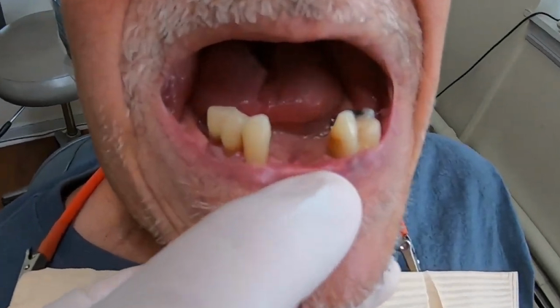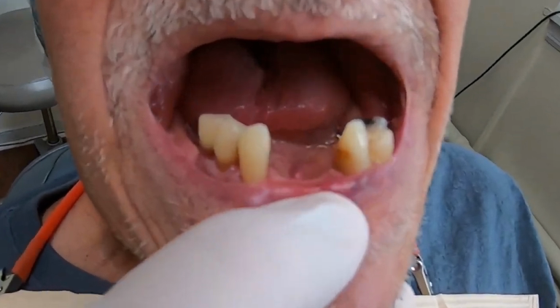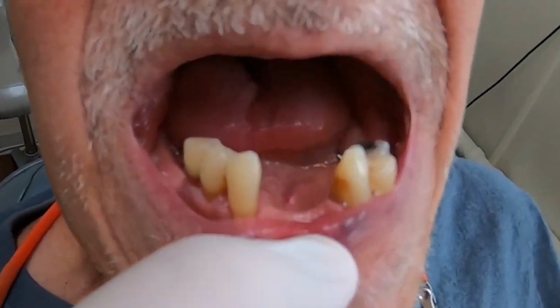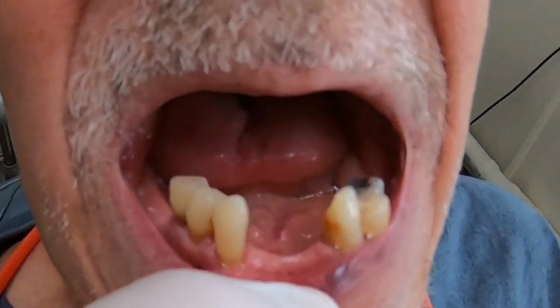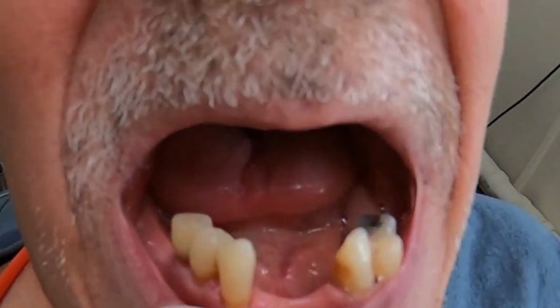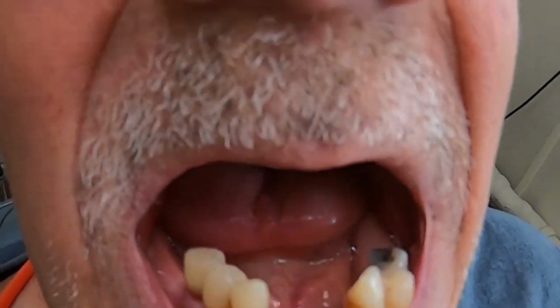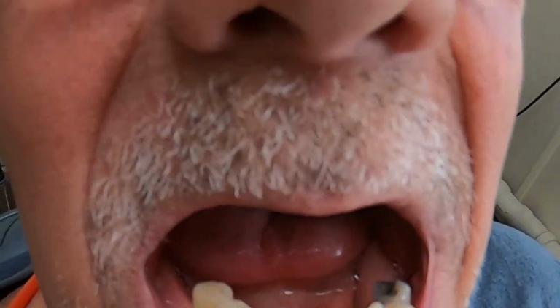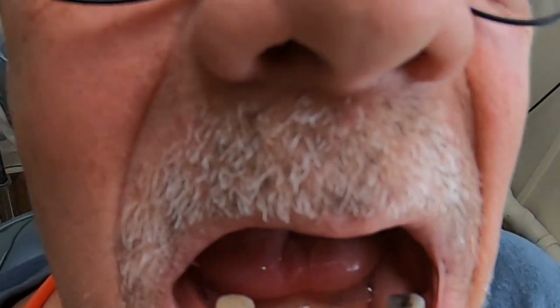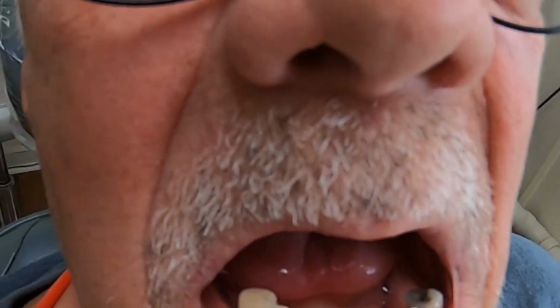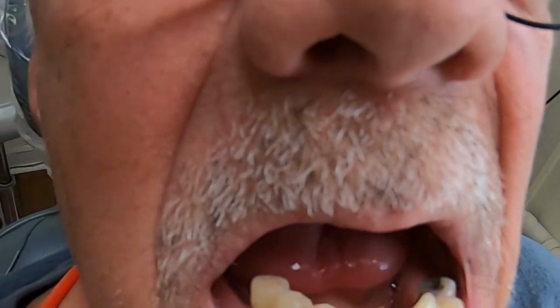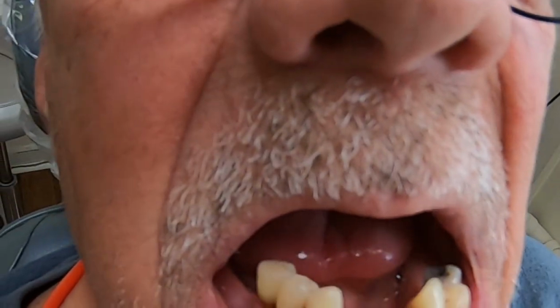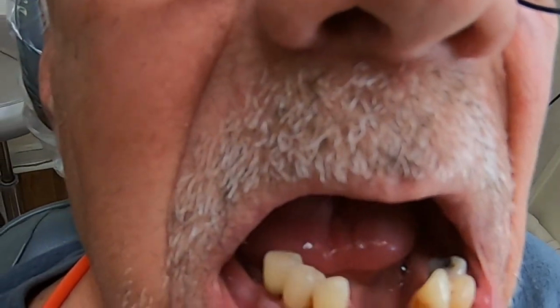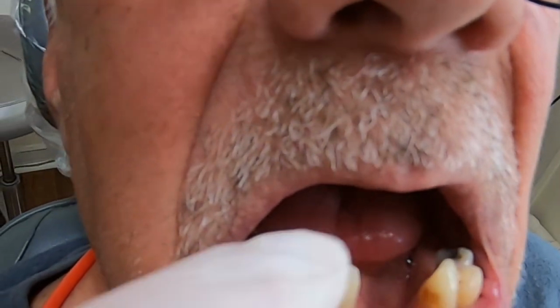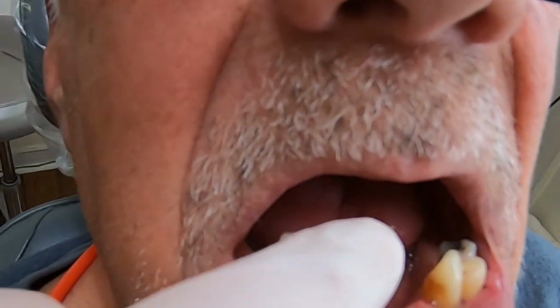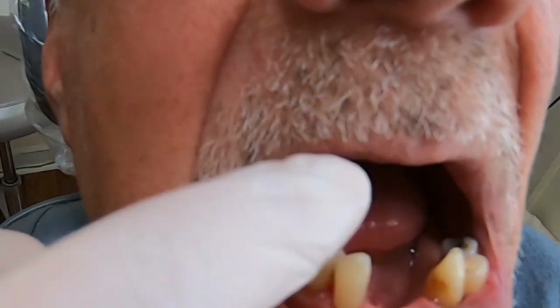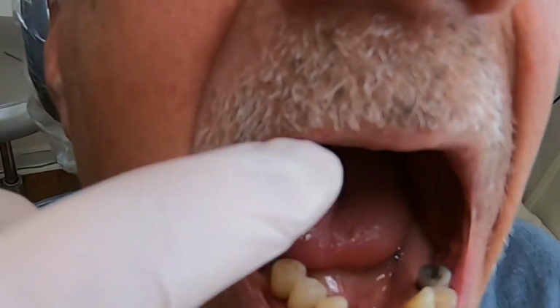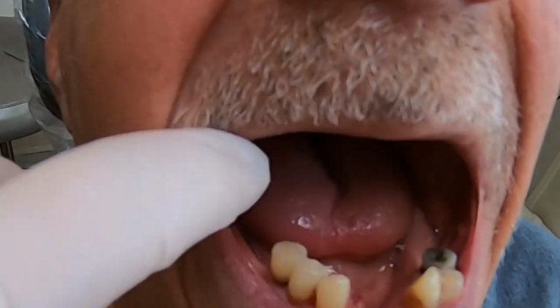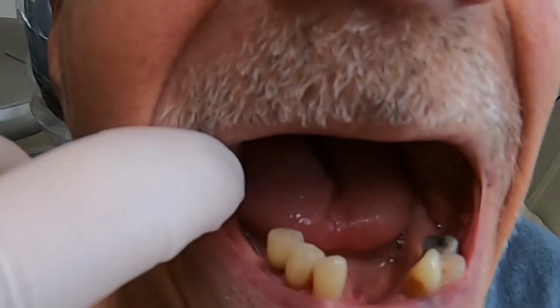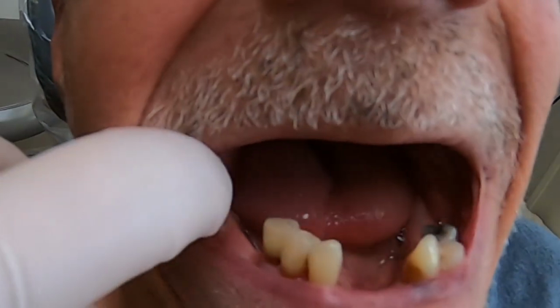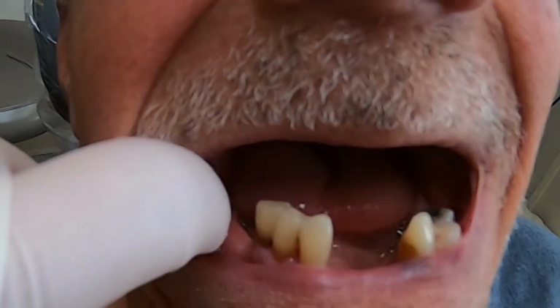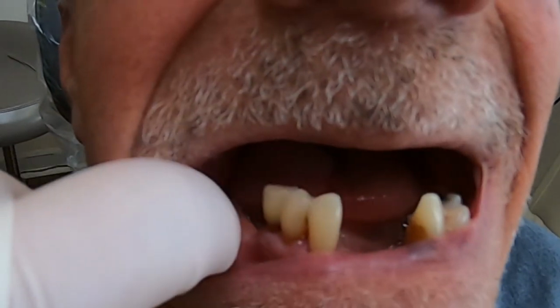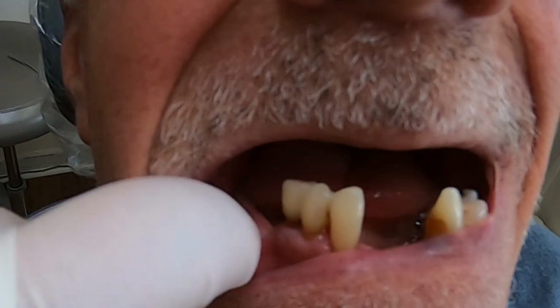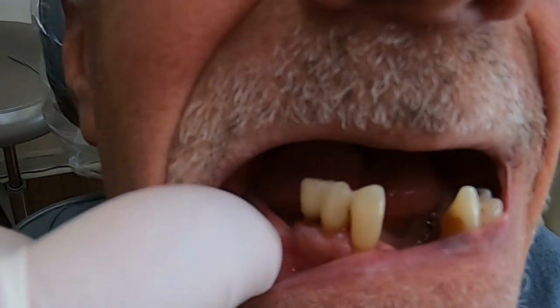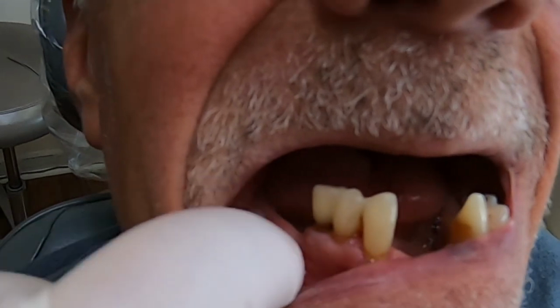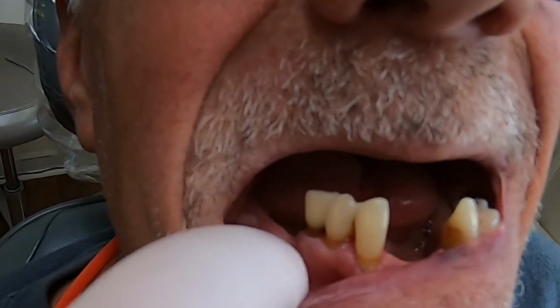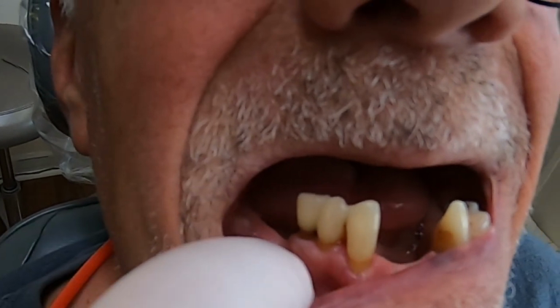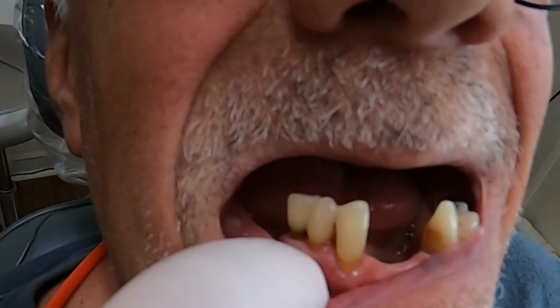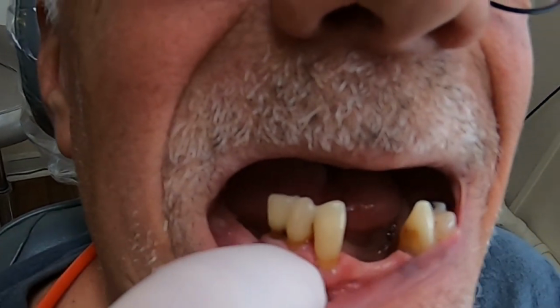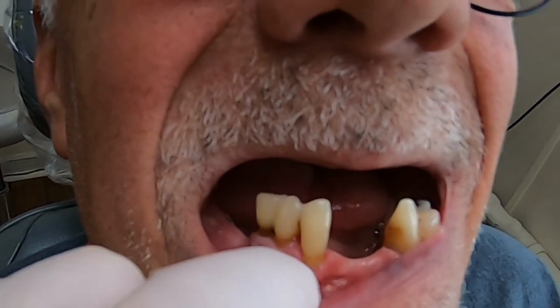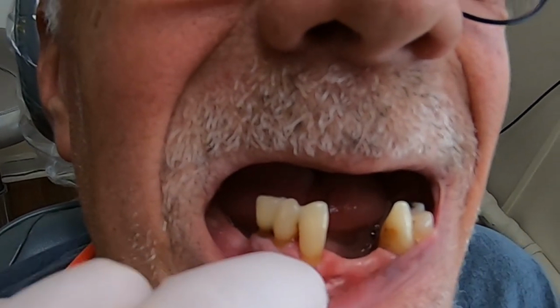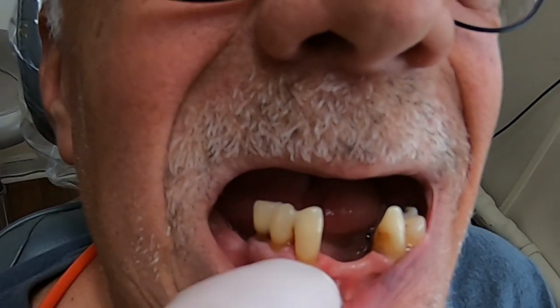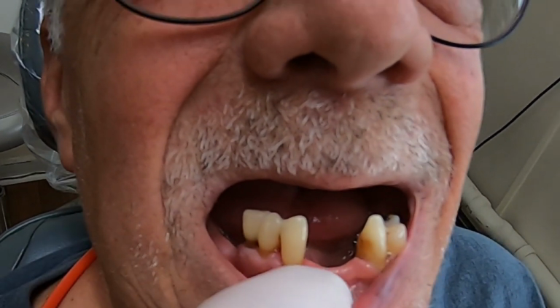So on the bottom, he's got six teeth left, three on each side. He's got some bone loss, as you can see.